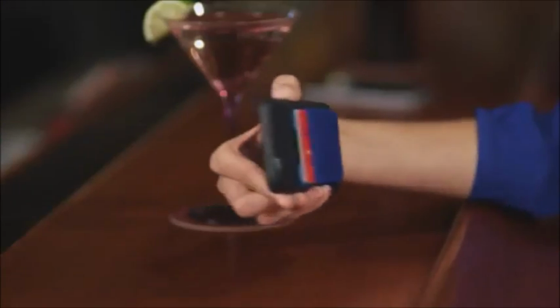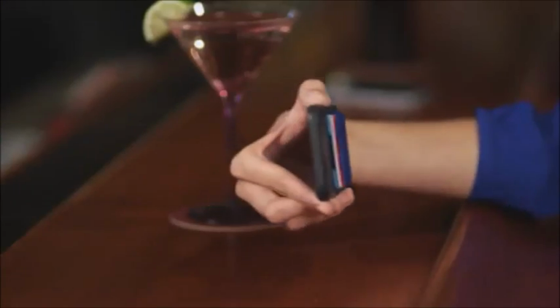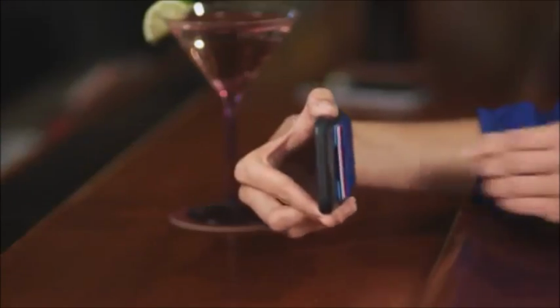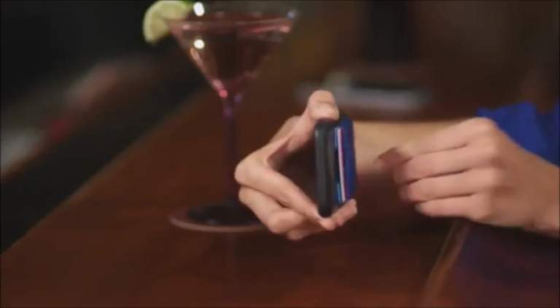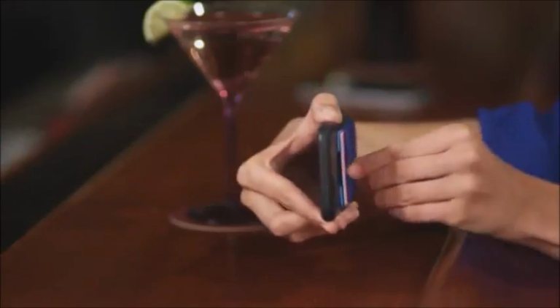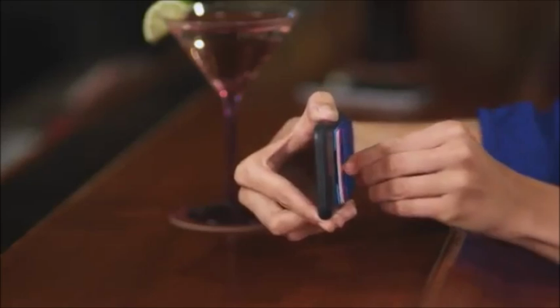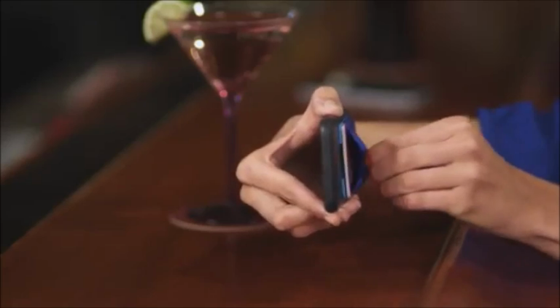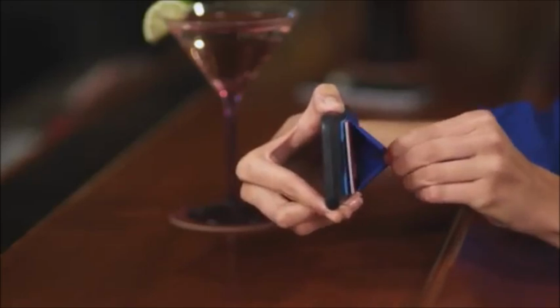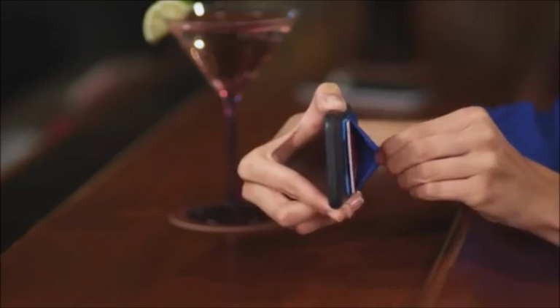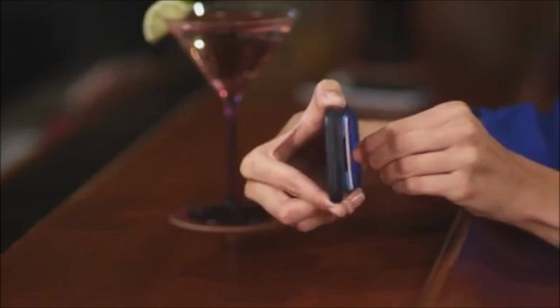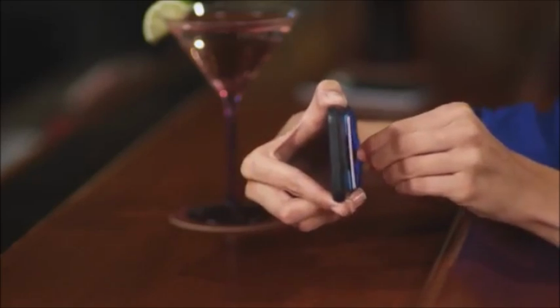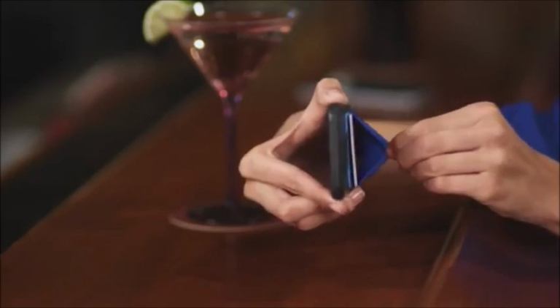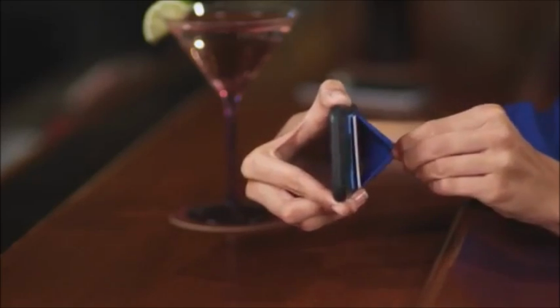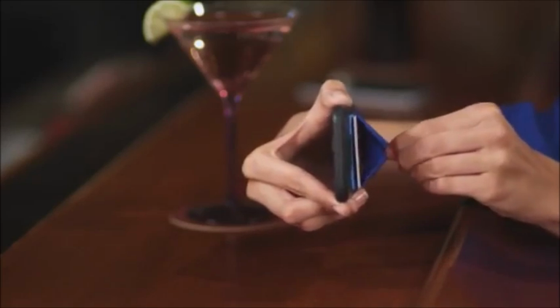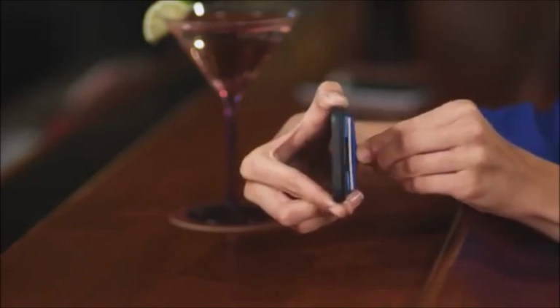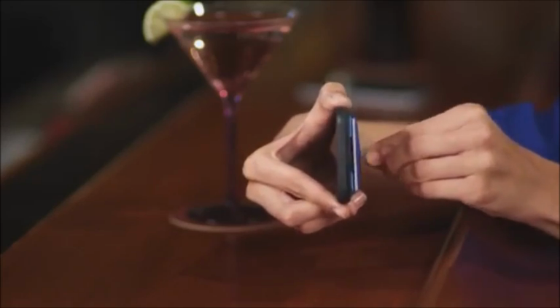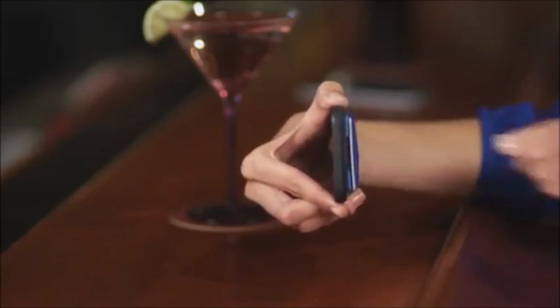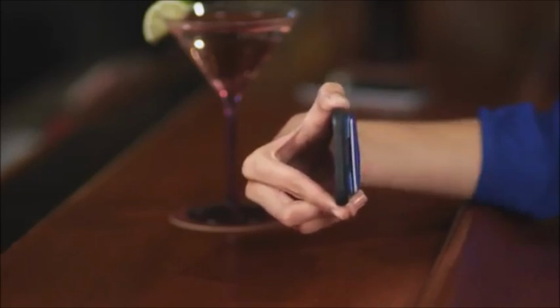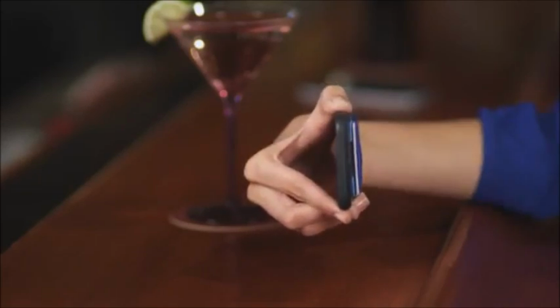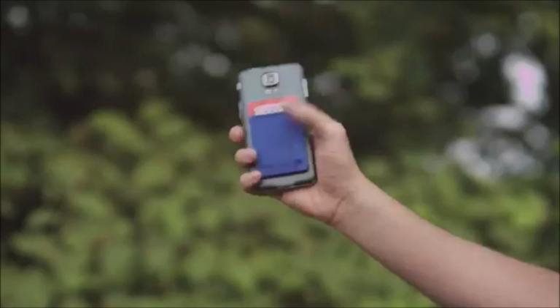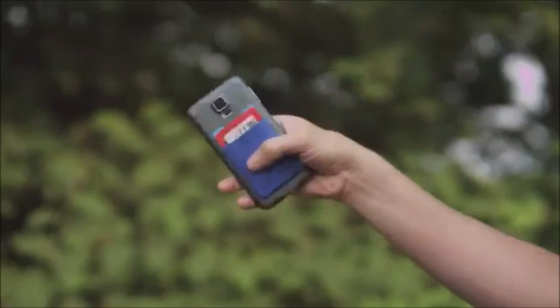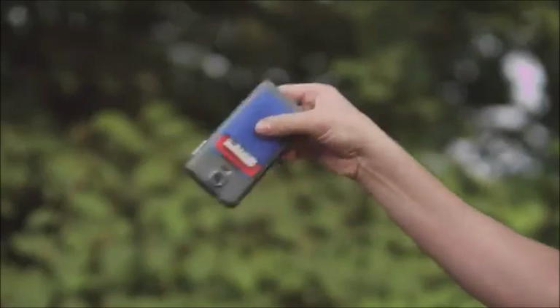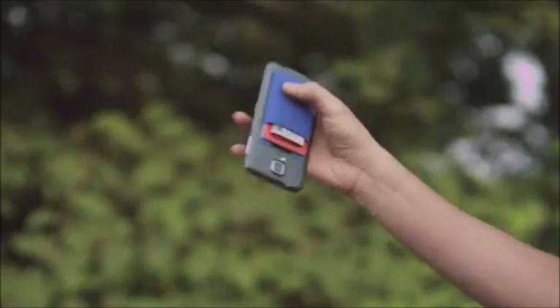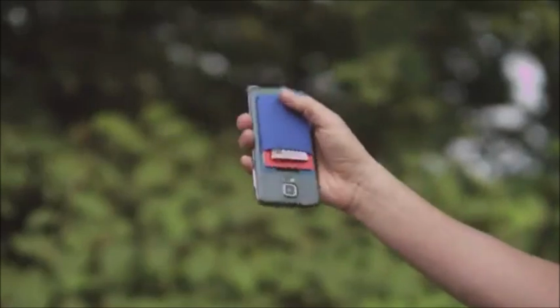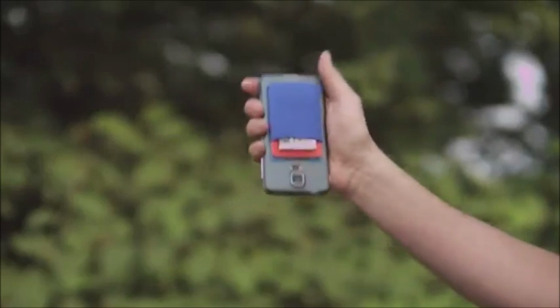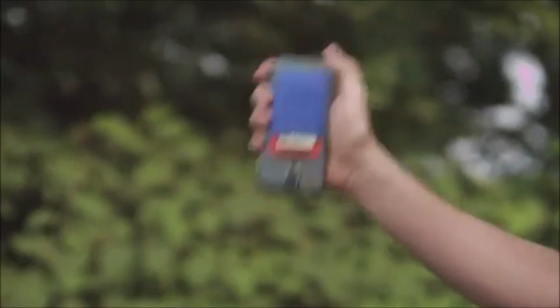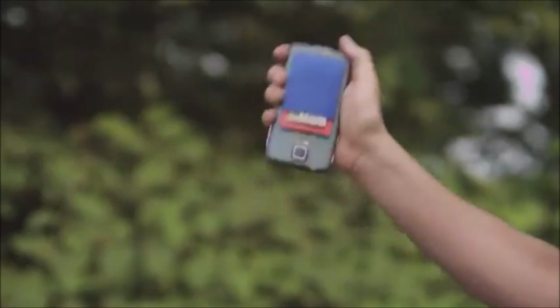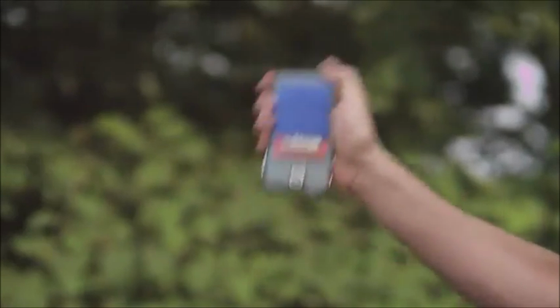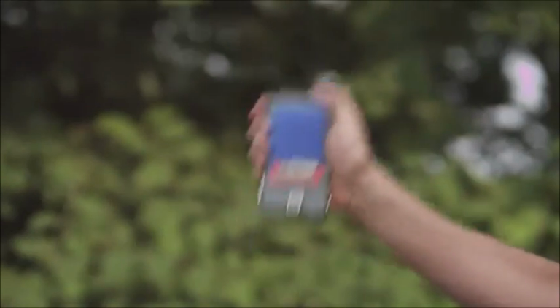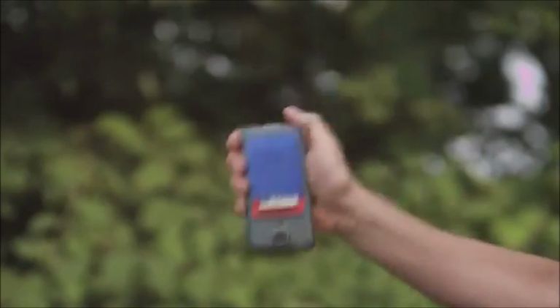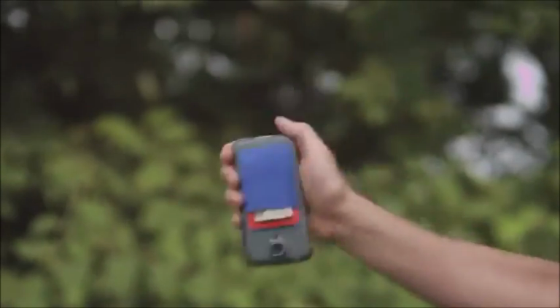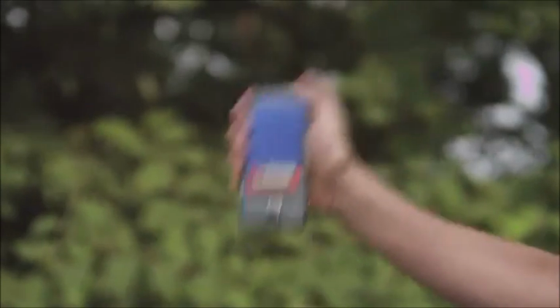The stretchy material keeps its grip so your cards never slip. Flip it upside down without dropping a single item.